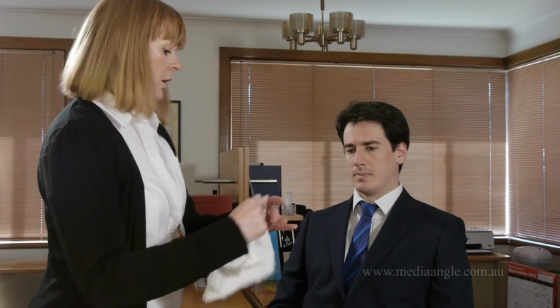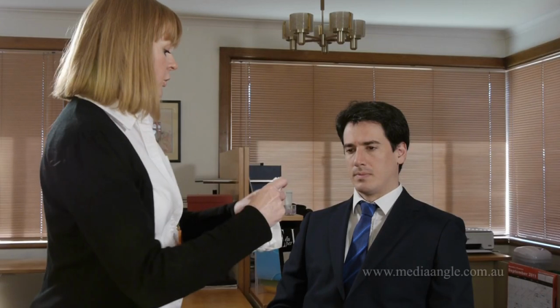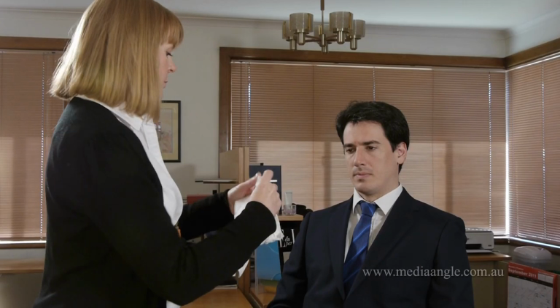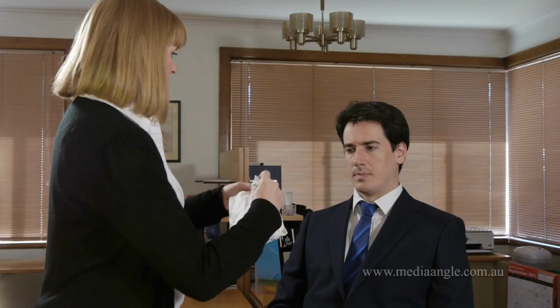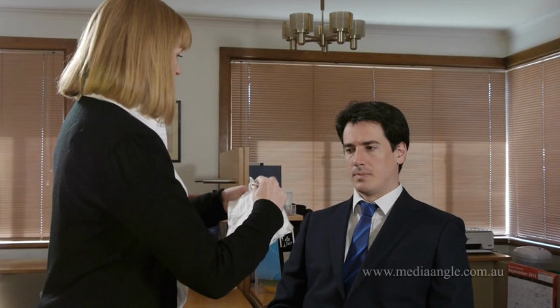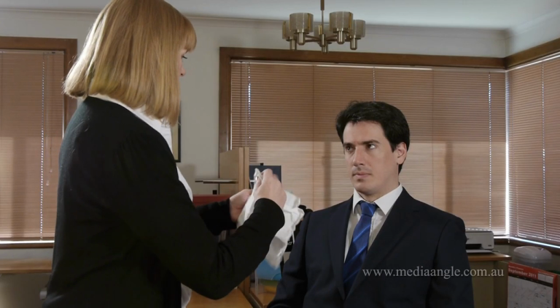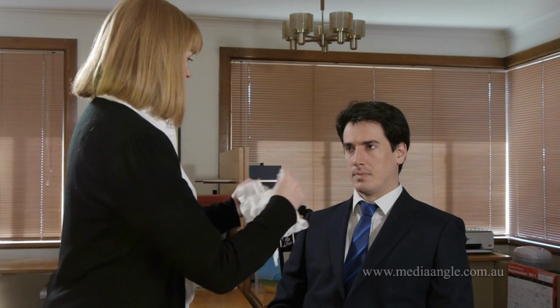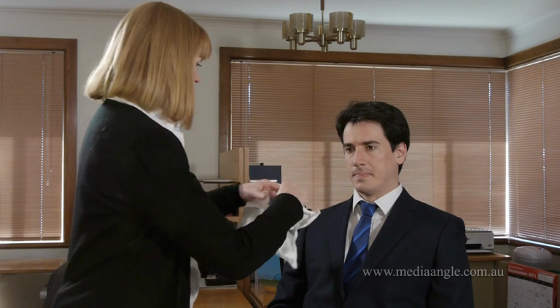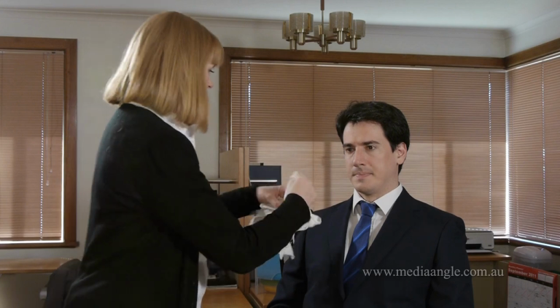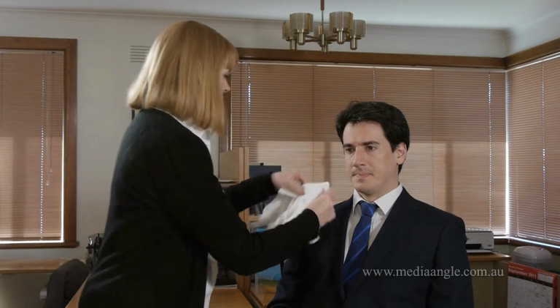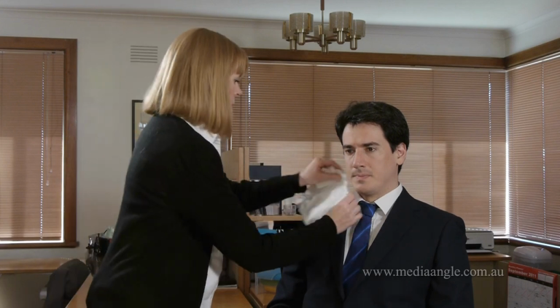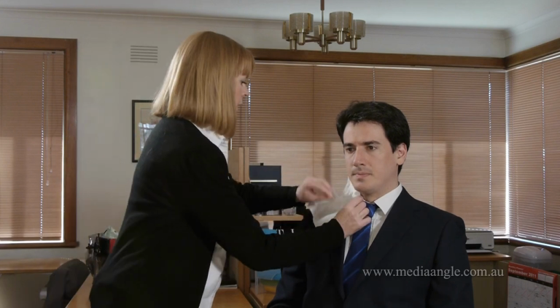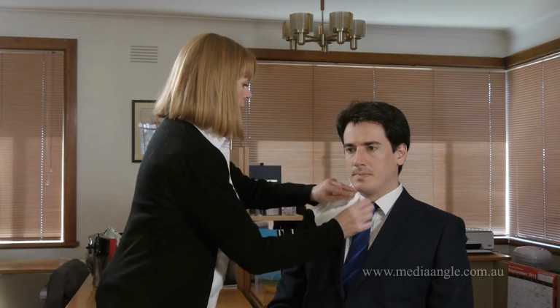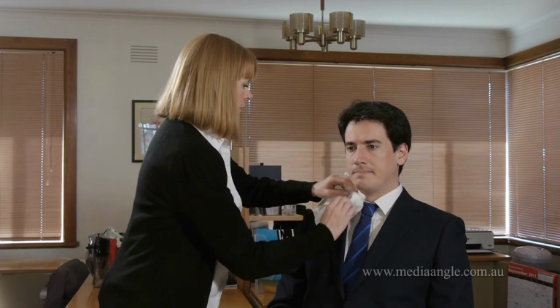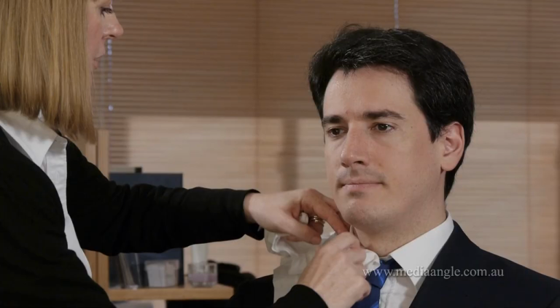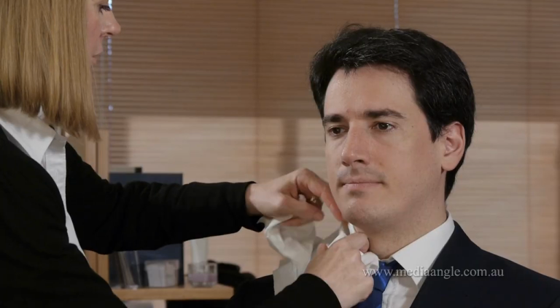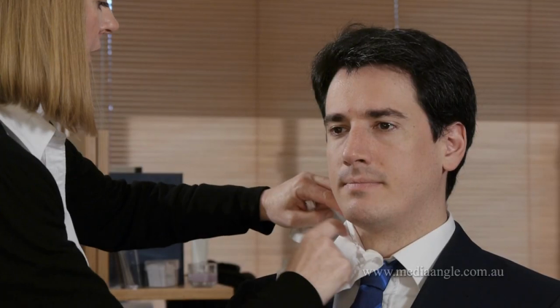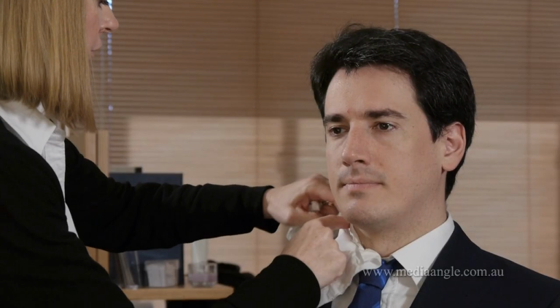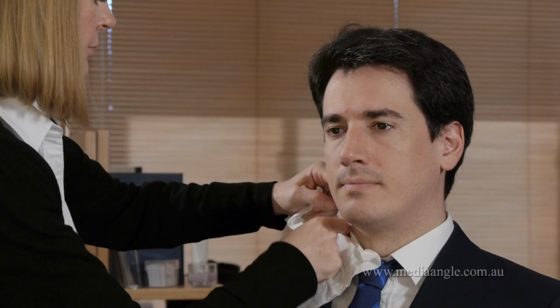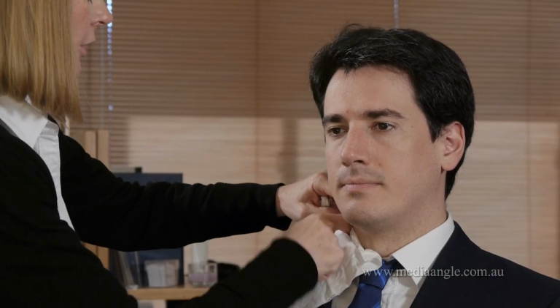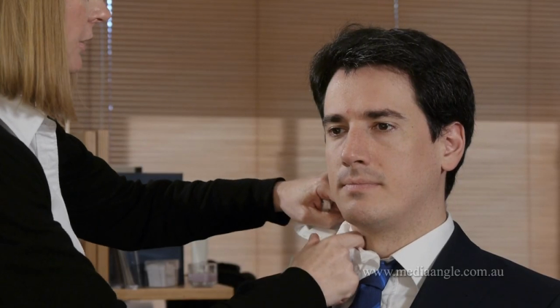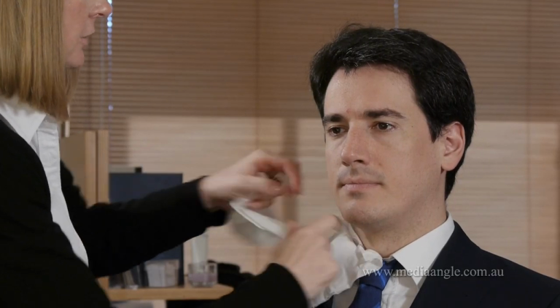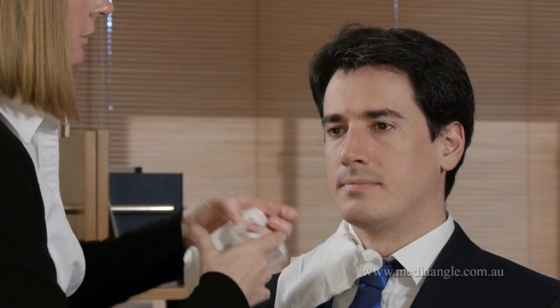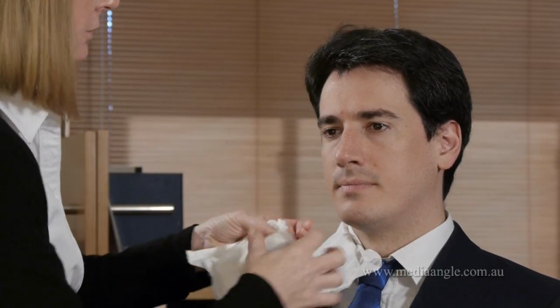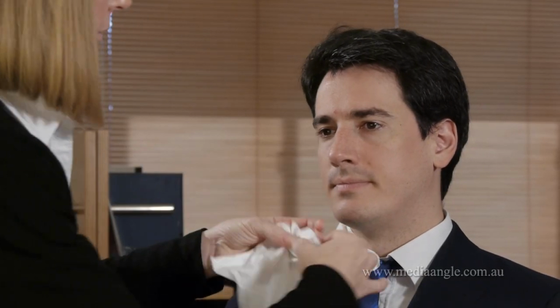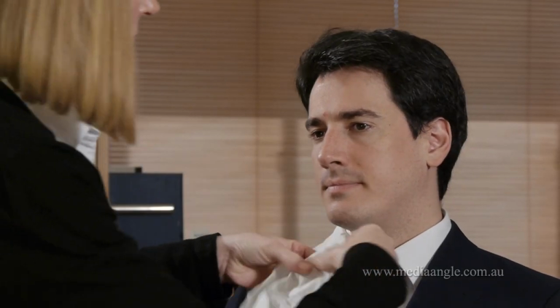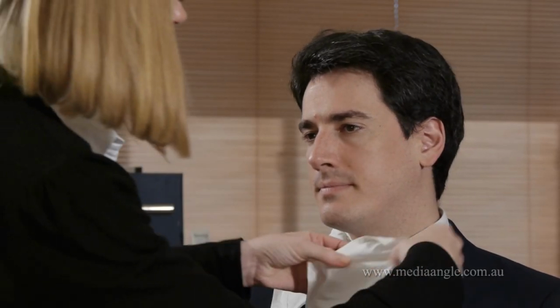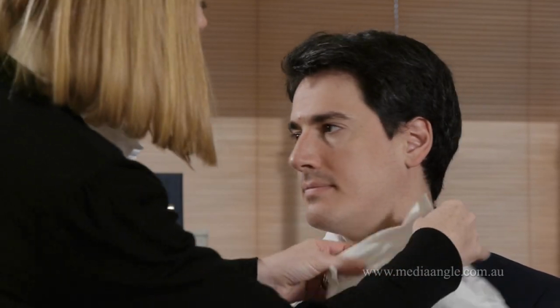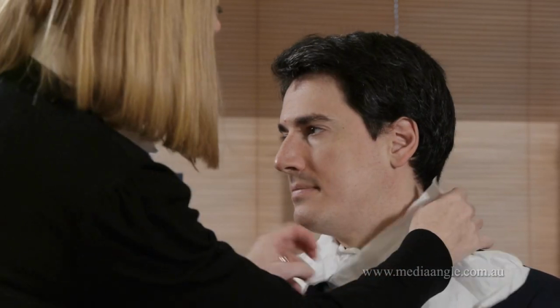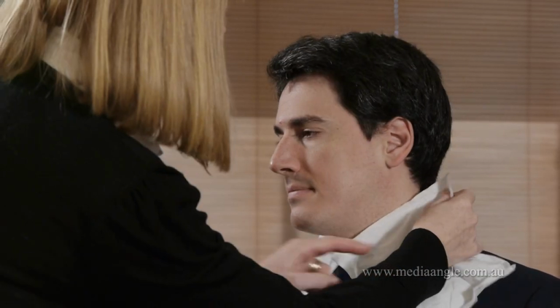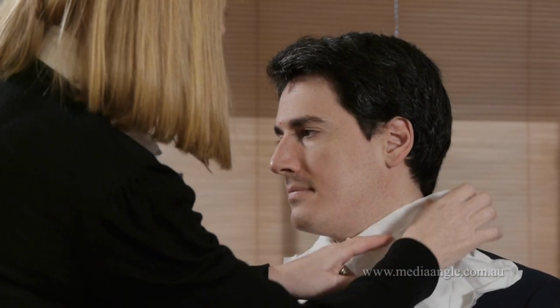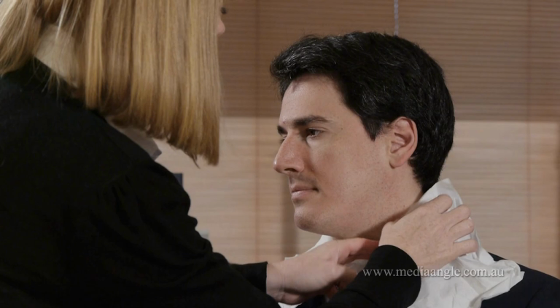We just put a couple of tissues in your collar. It just stops any of the product getting on your shirt.